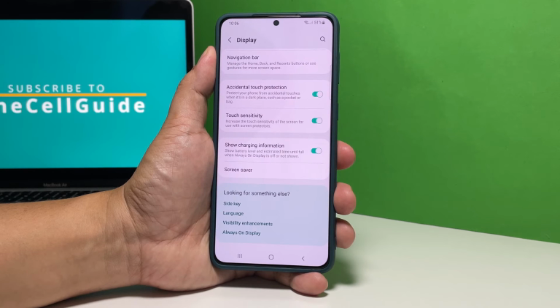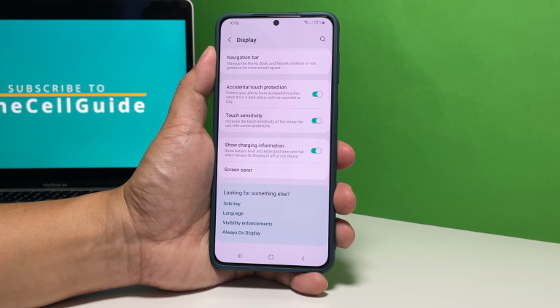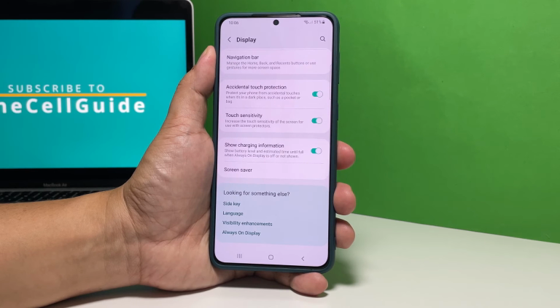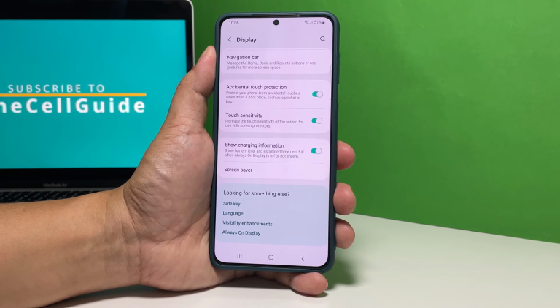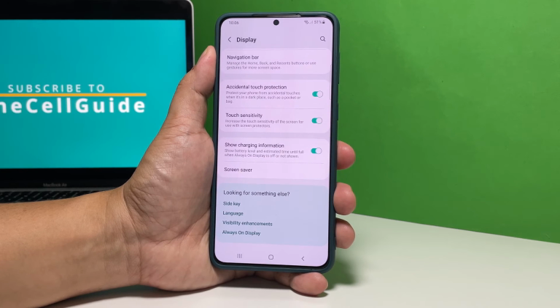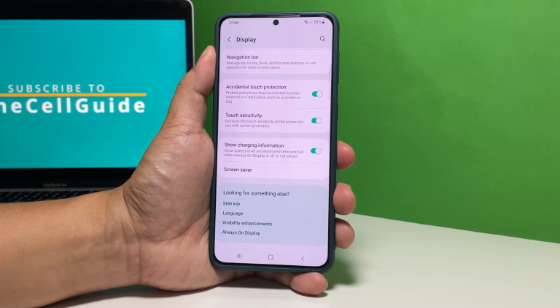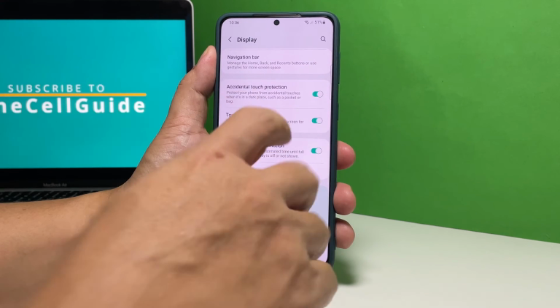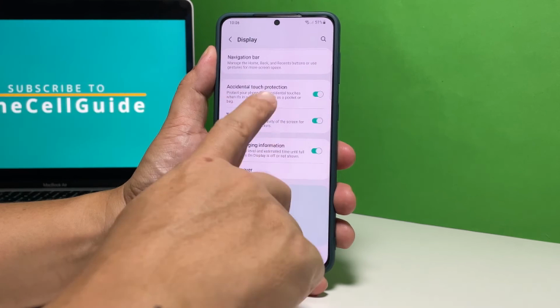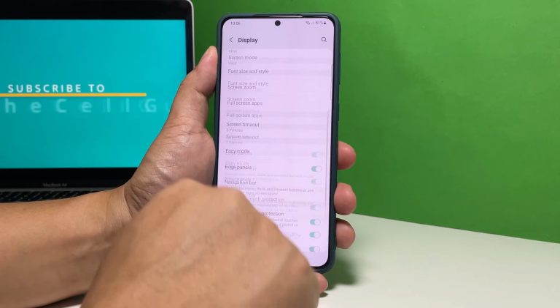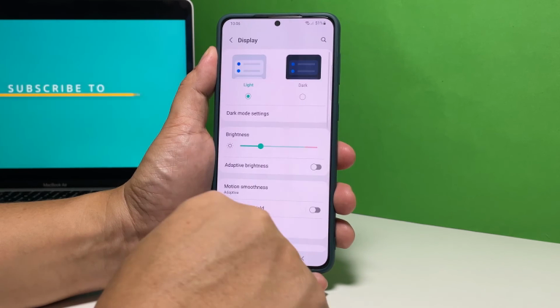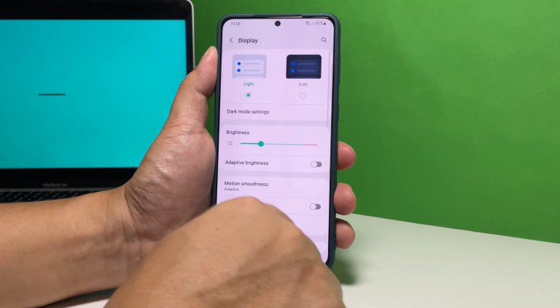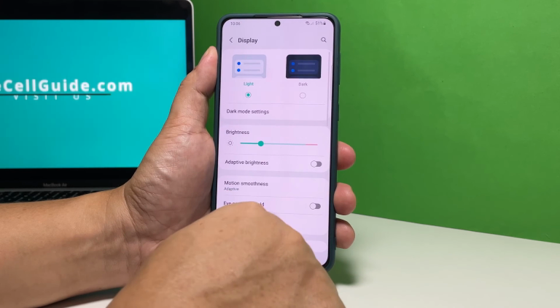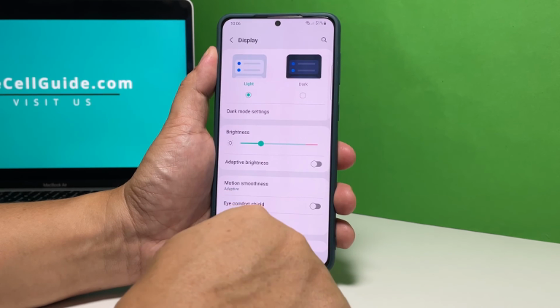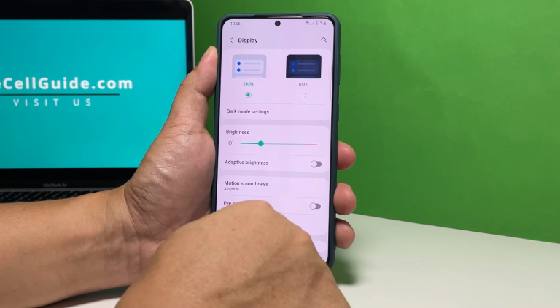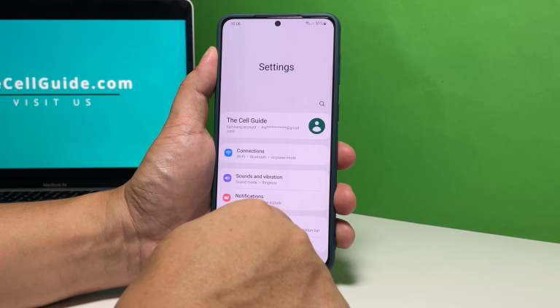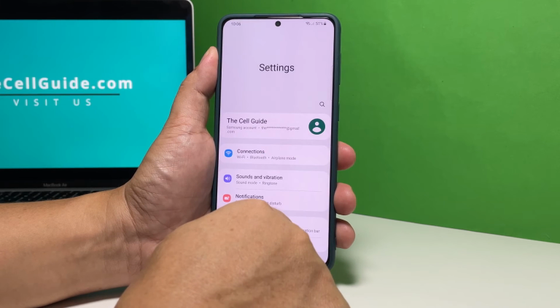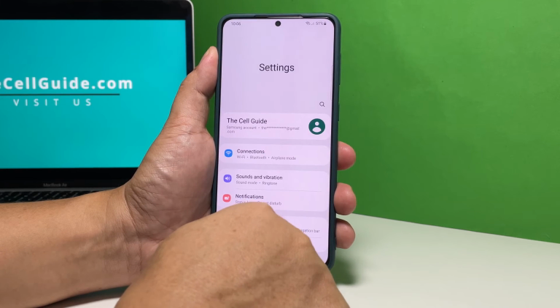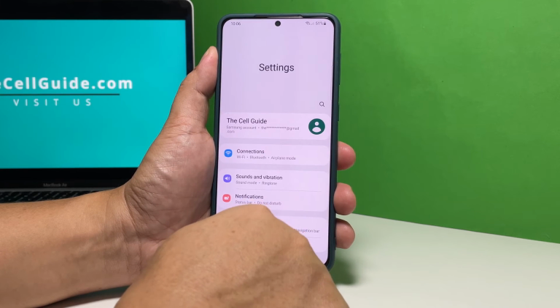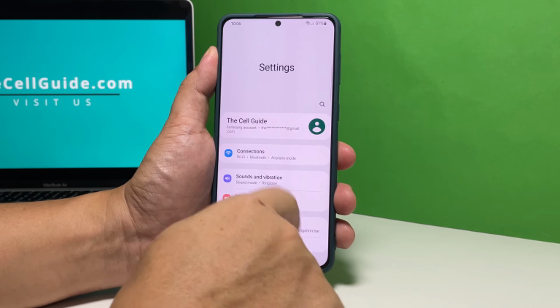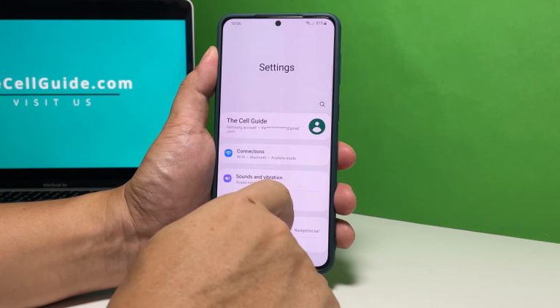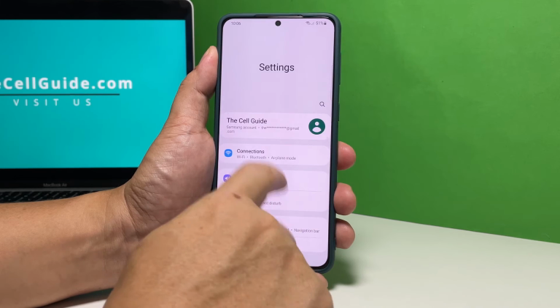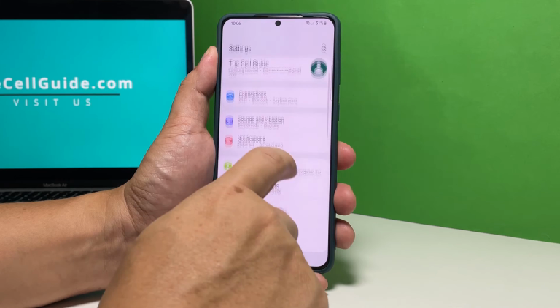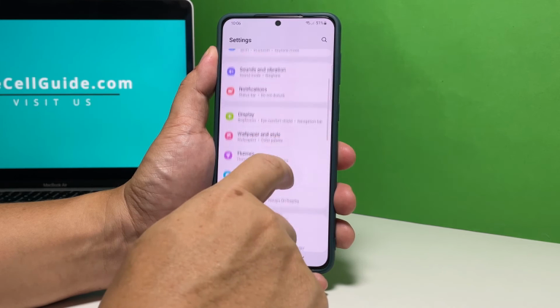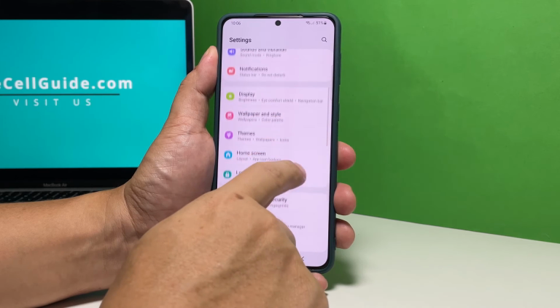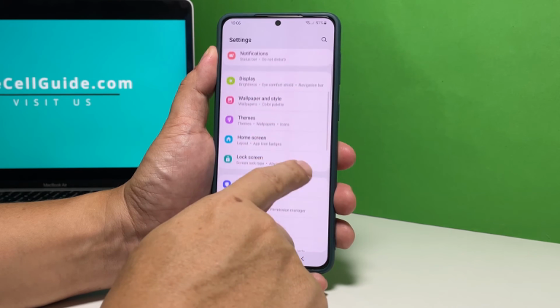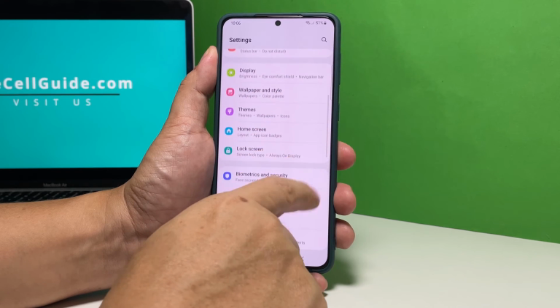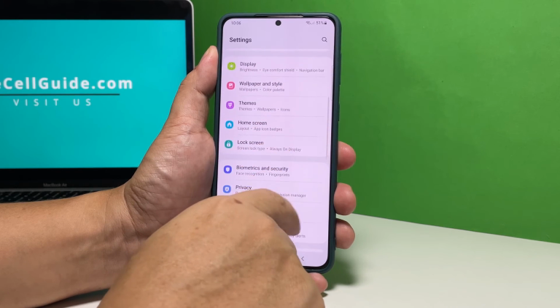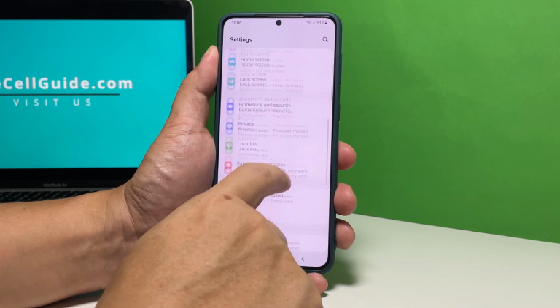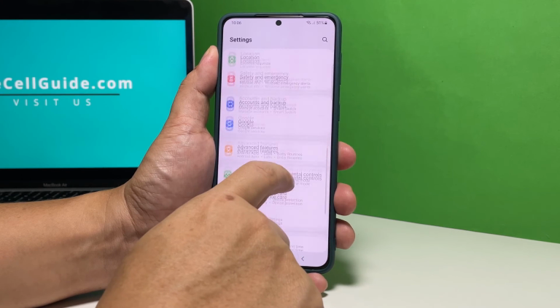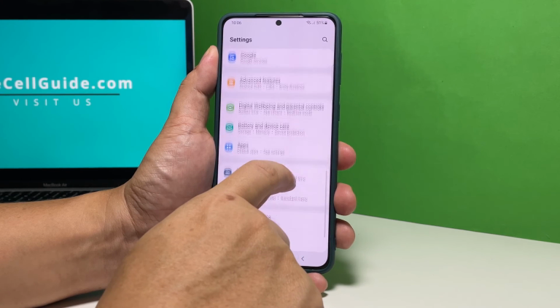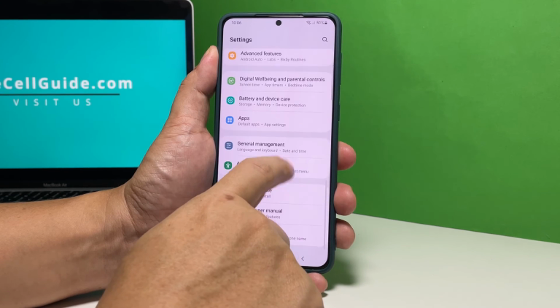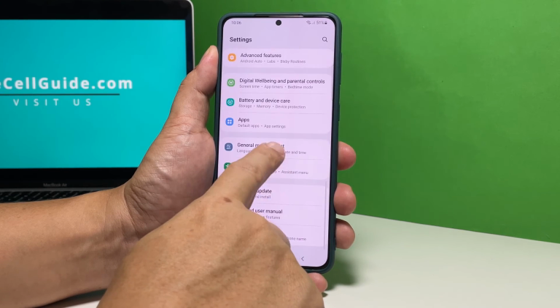After doing these things, your phone will become more responsive, but it won't execute touch commands by itself.